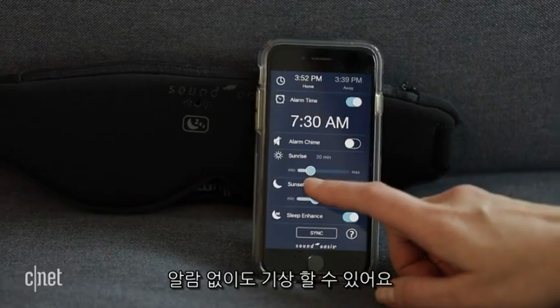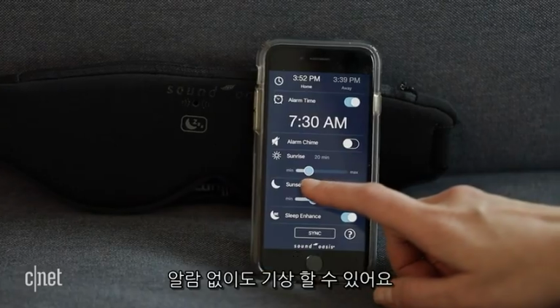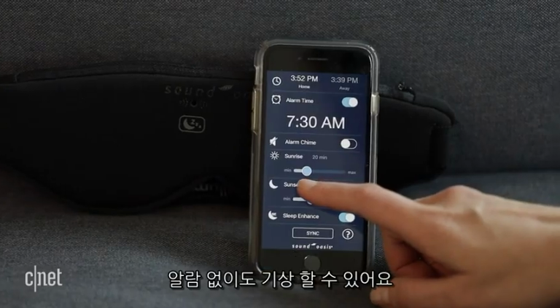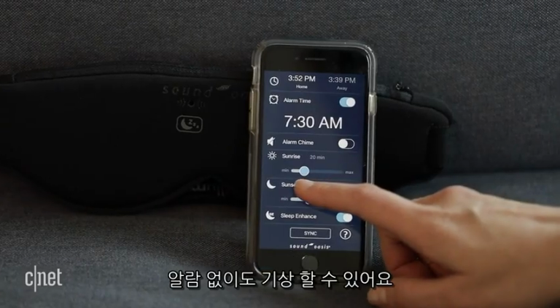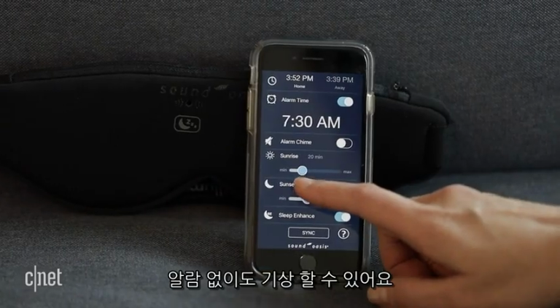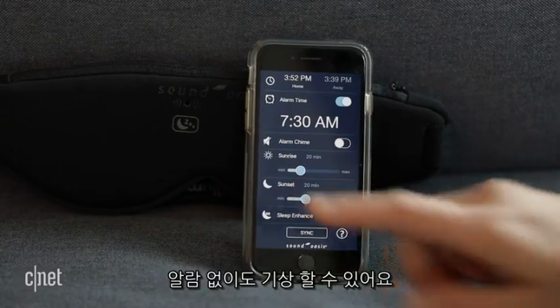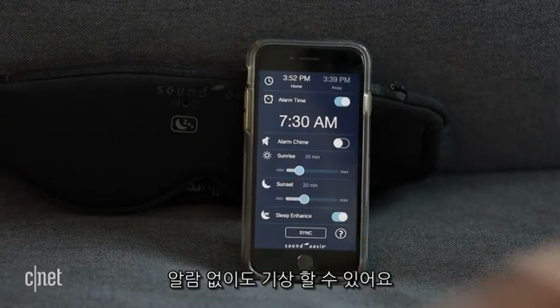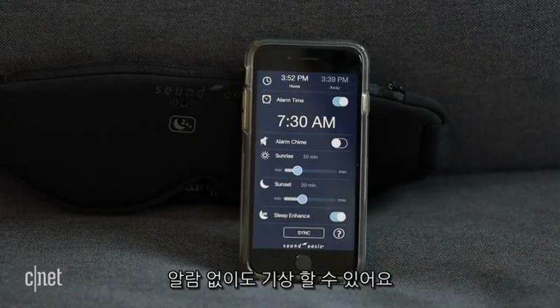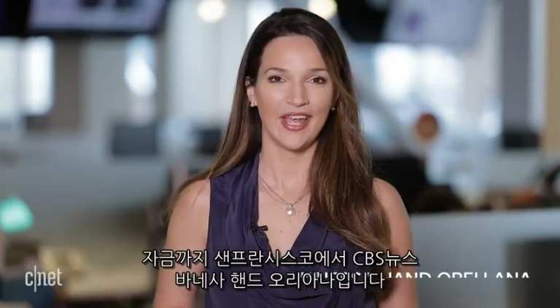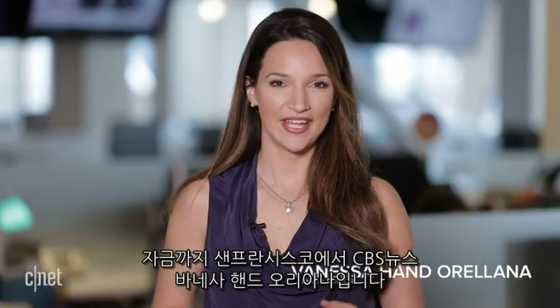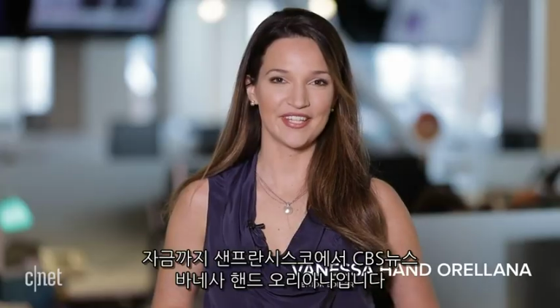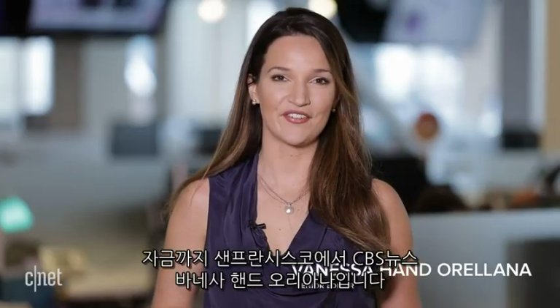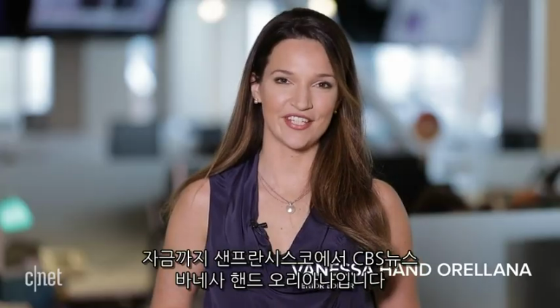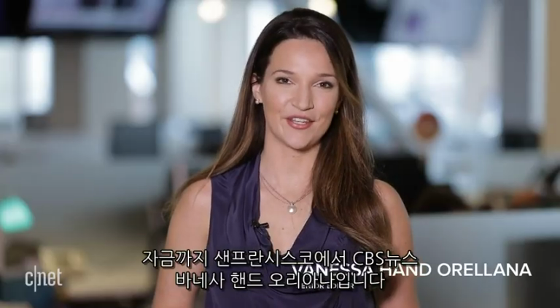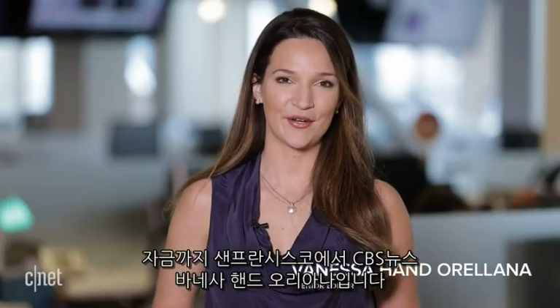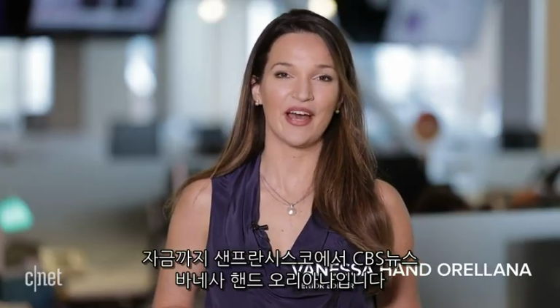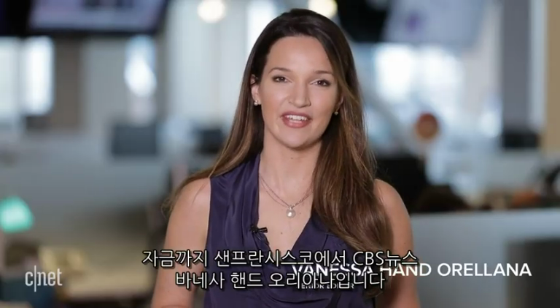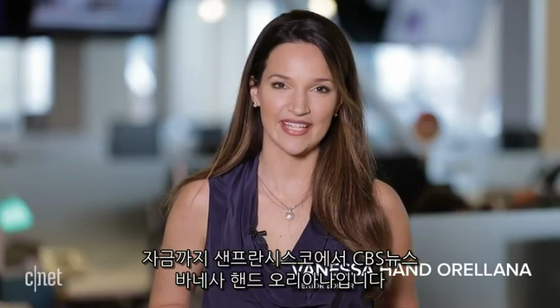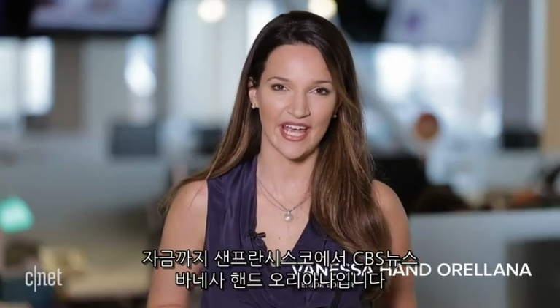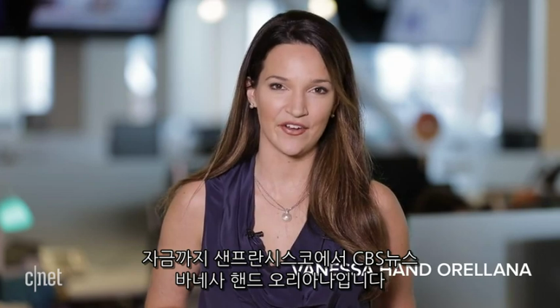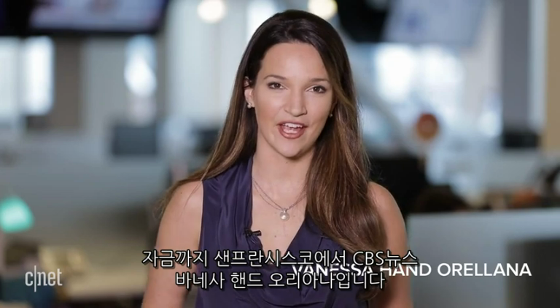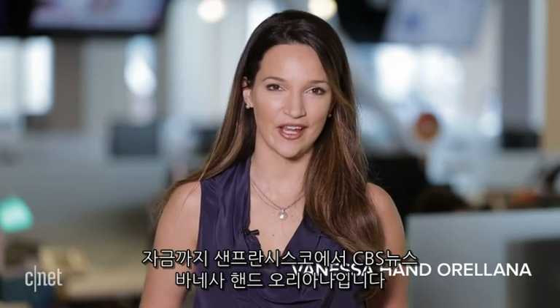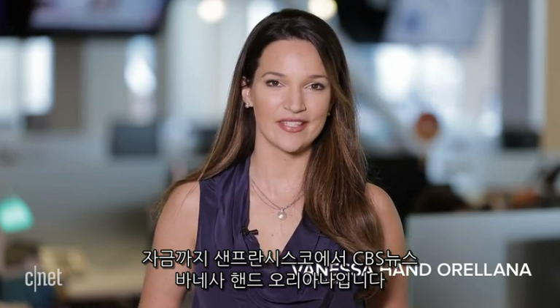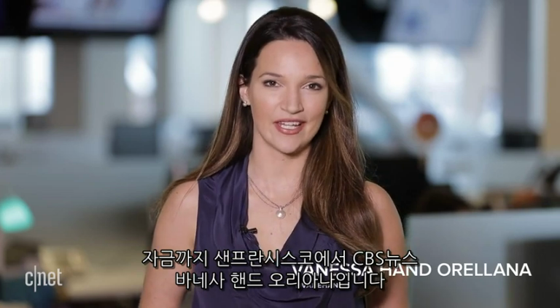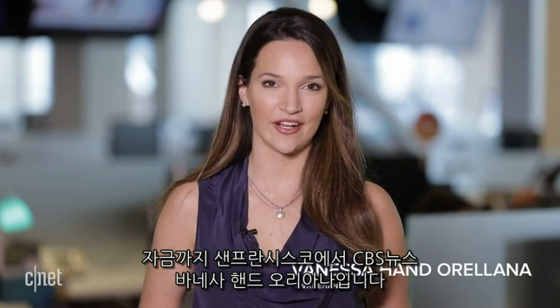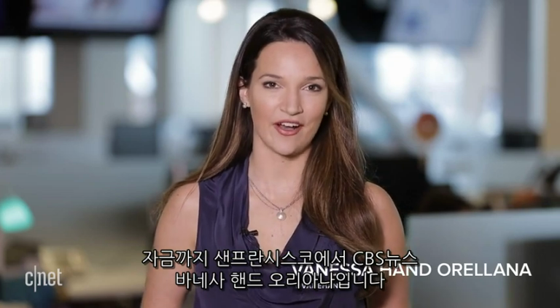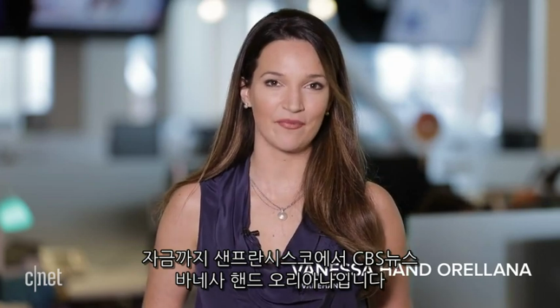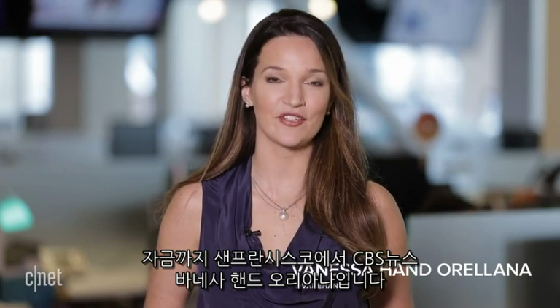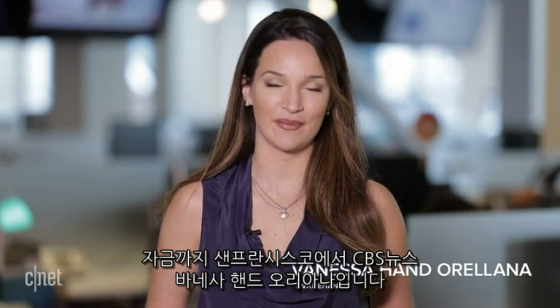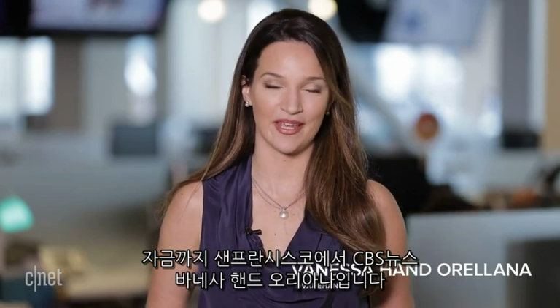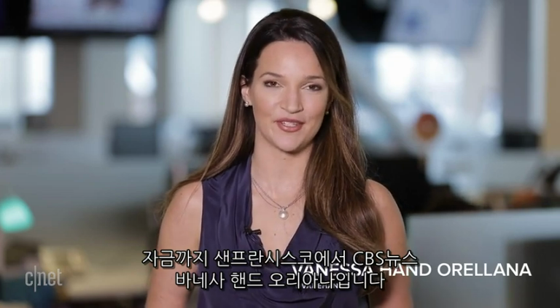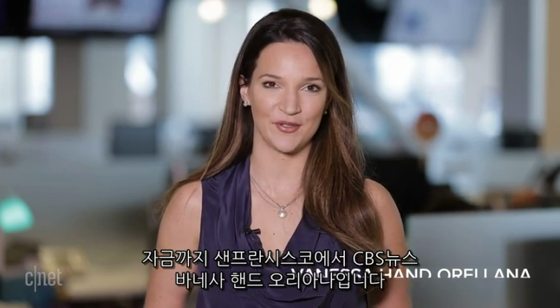In San Francisco, I'm Vanessa Handariana, CNET.com for CBS News.